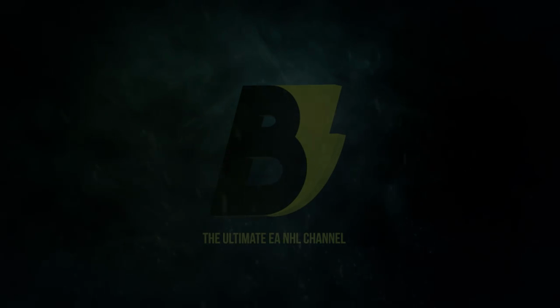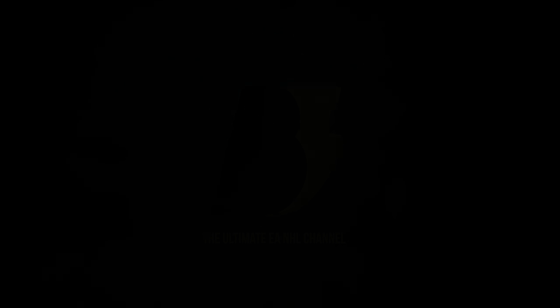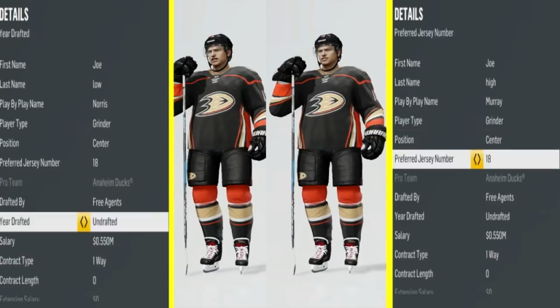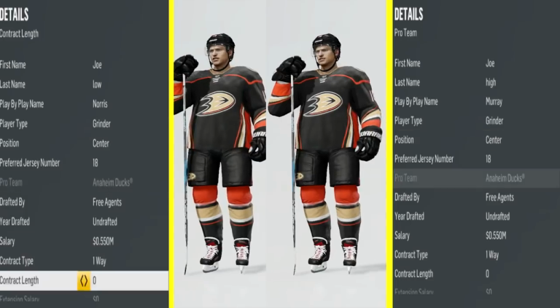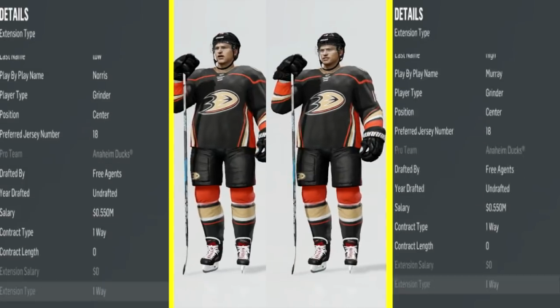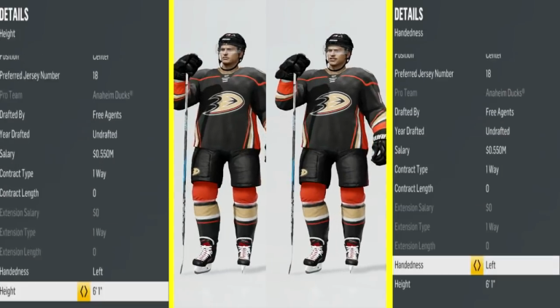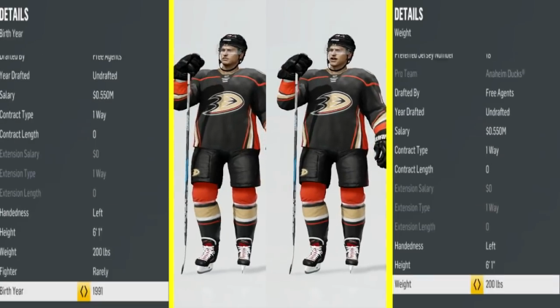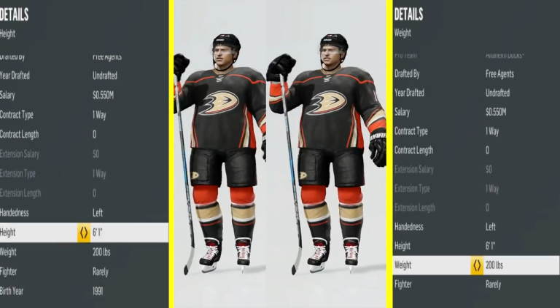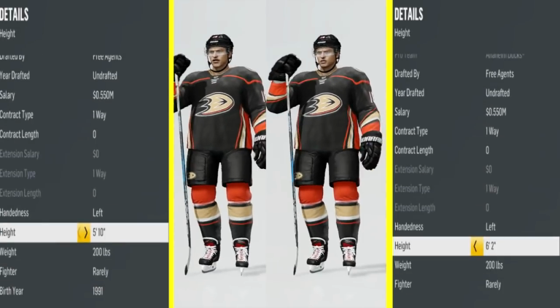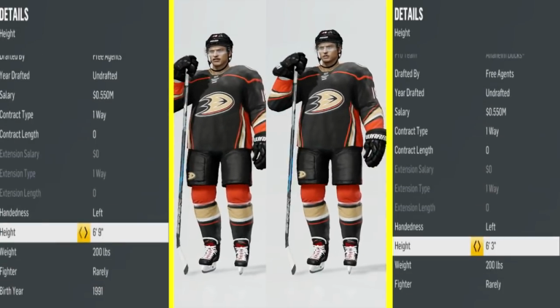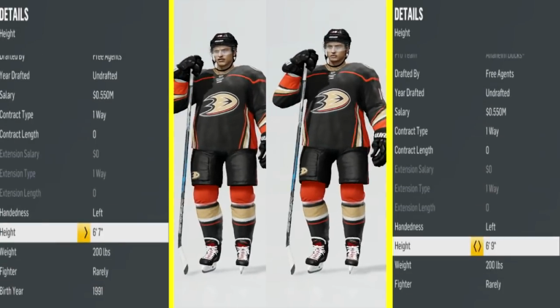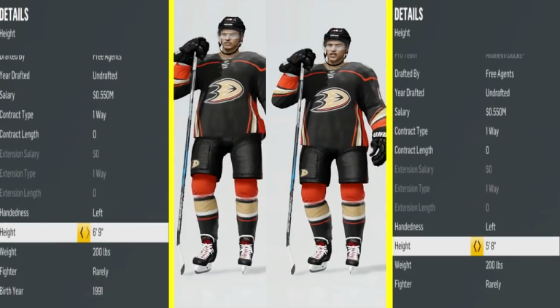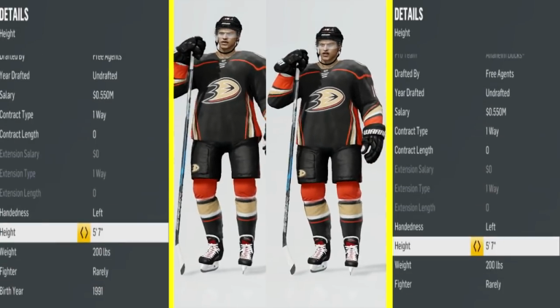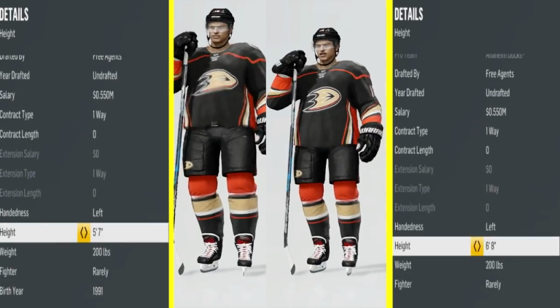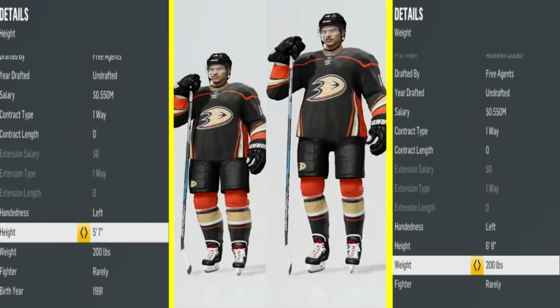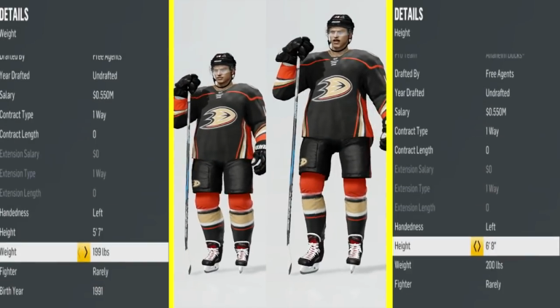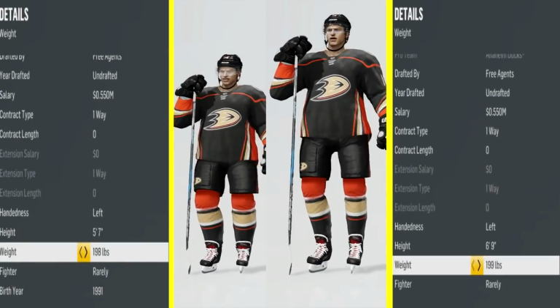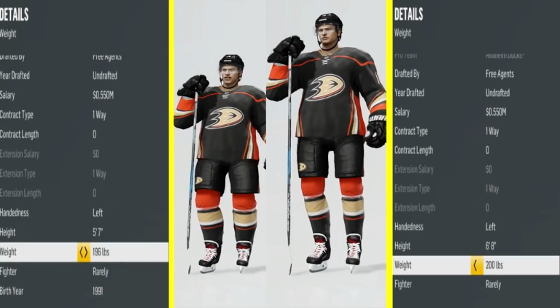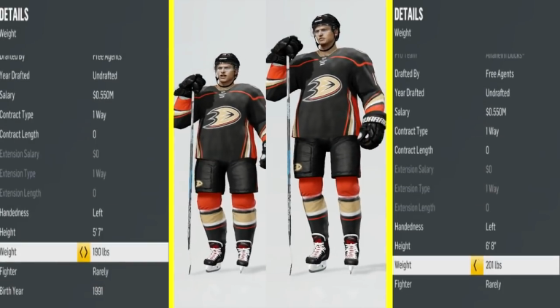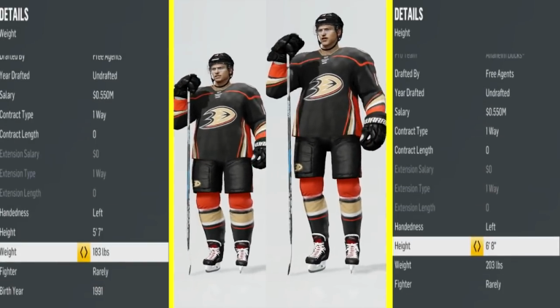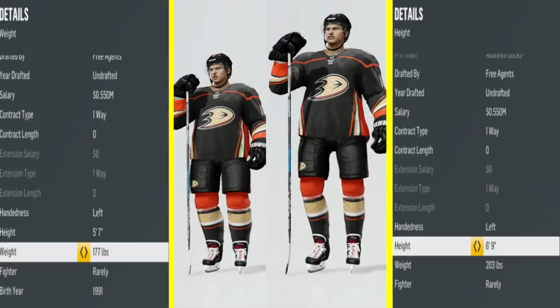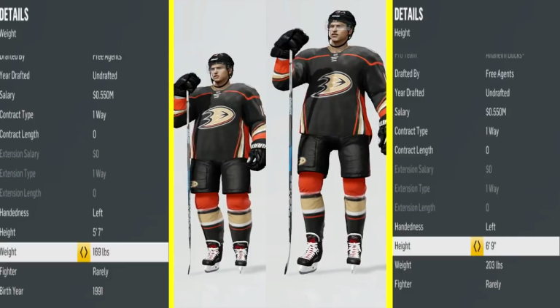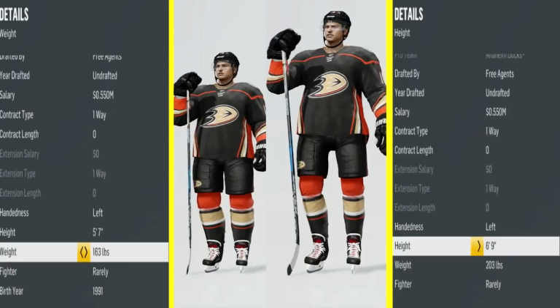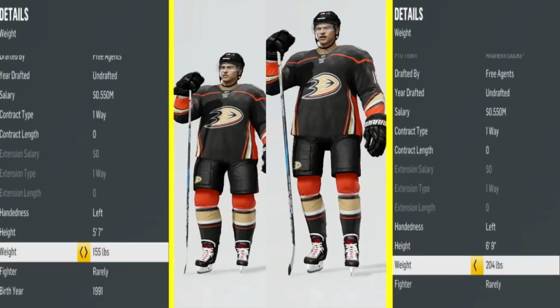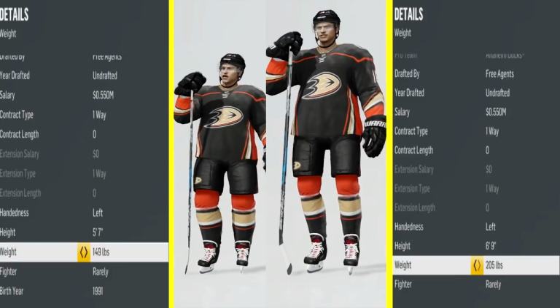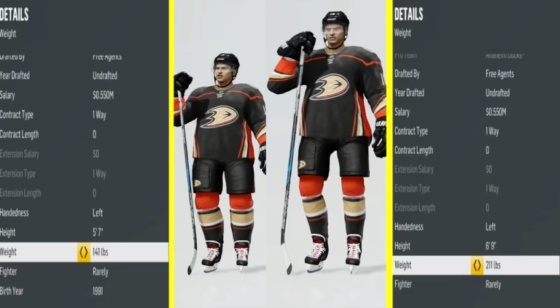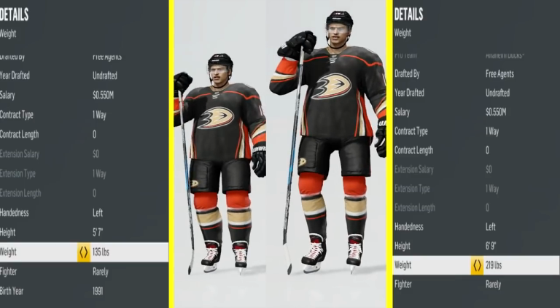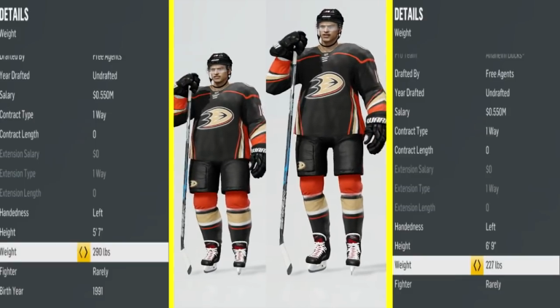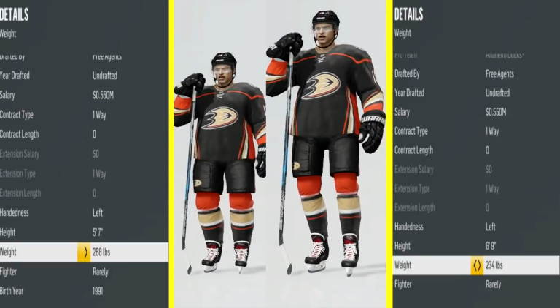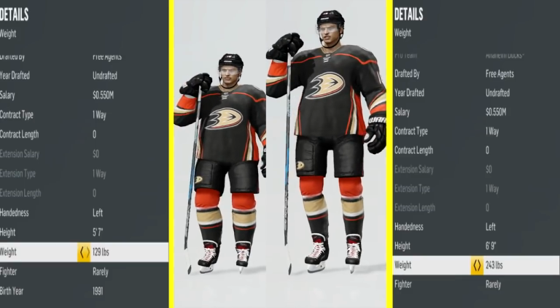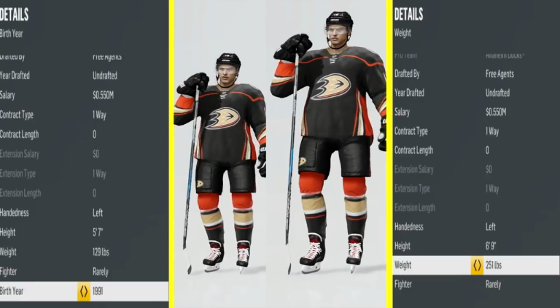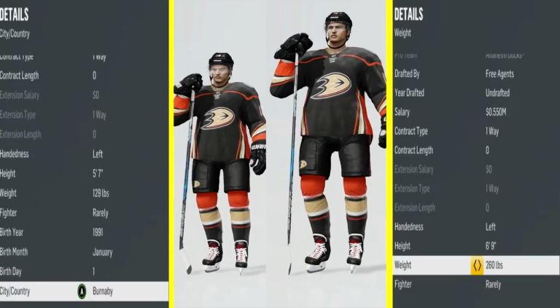Hey guys, it's Brian Storm. Very different type of video coming at you today. I call it The Lab.